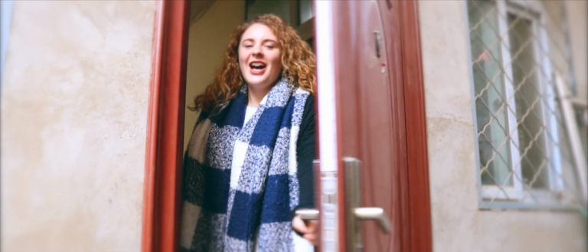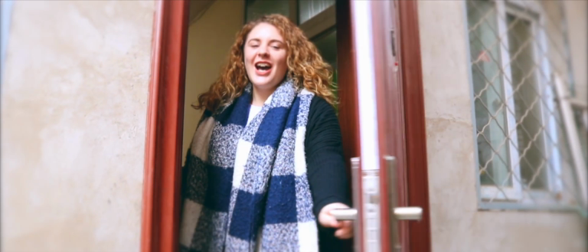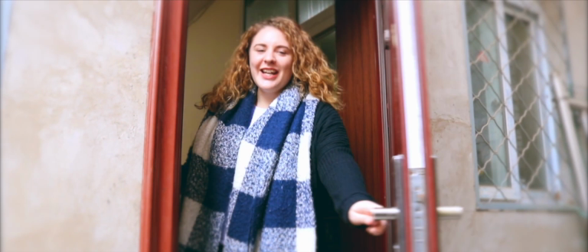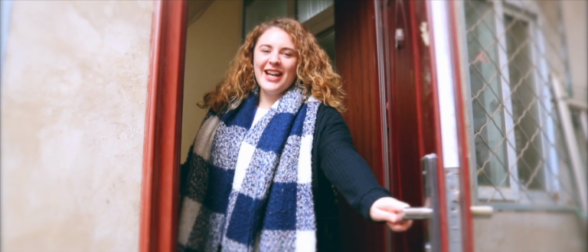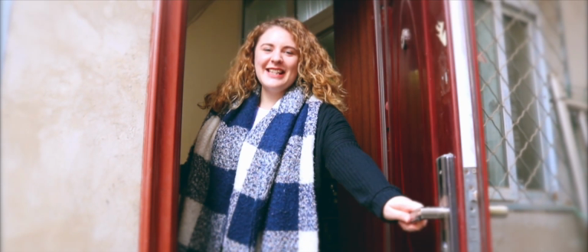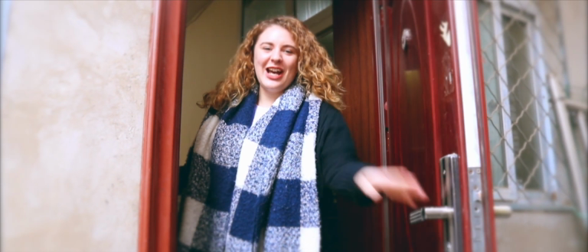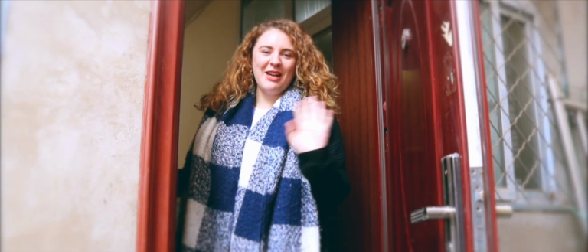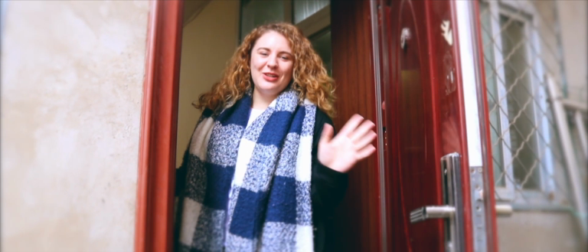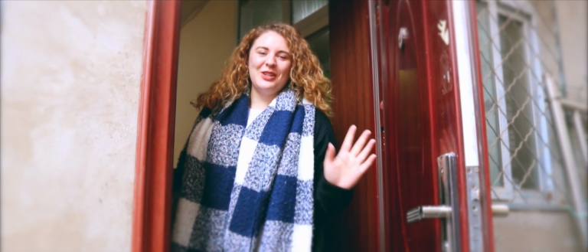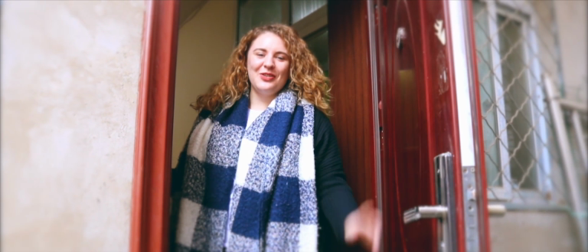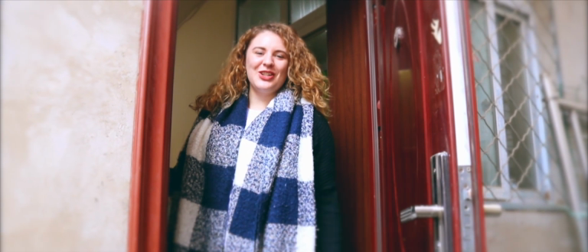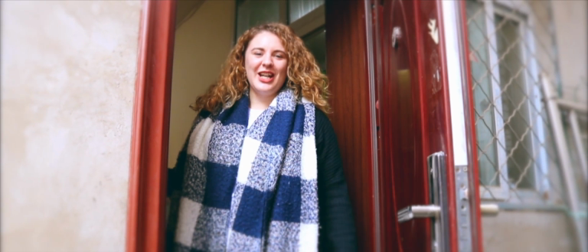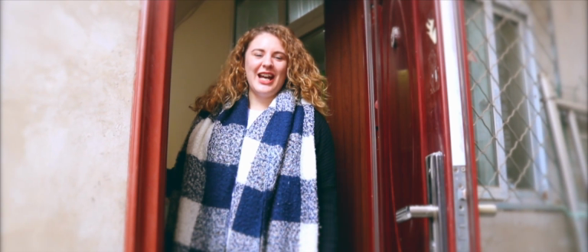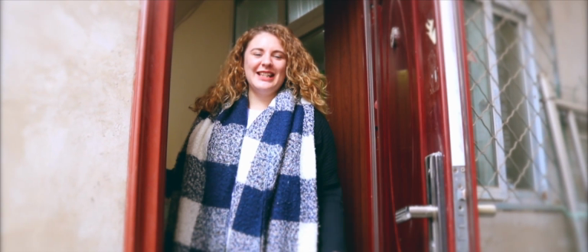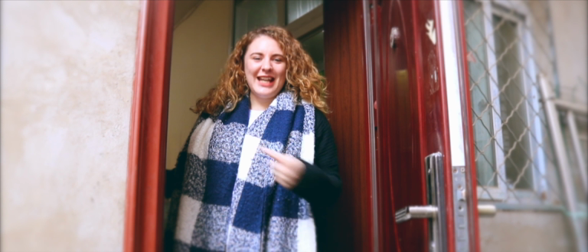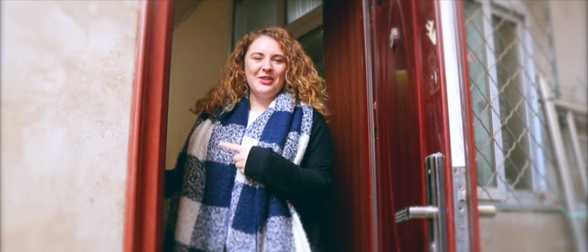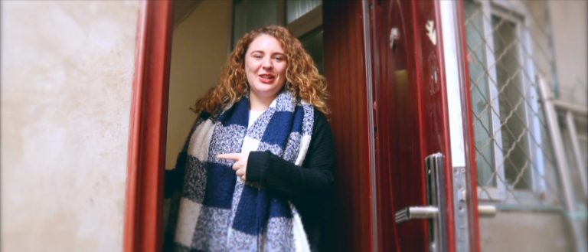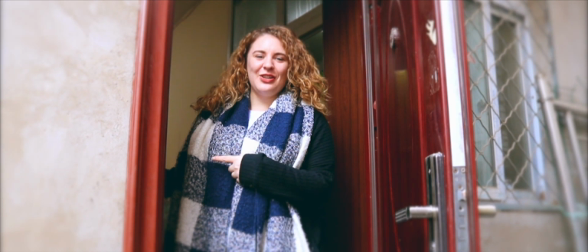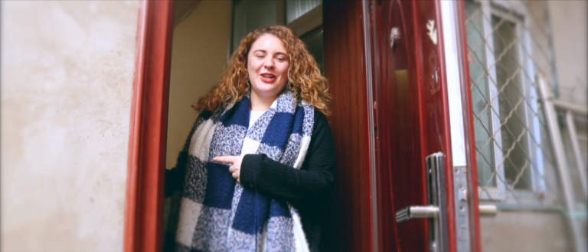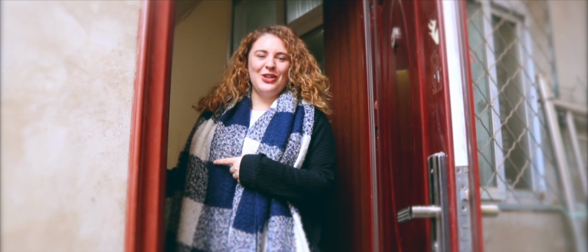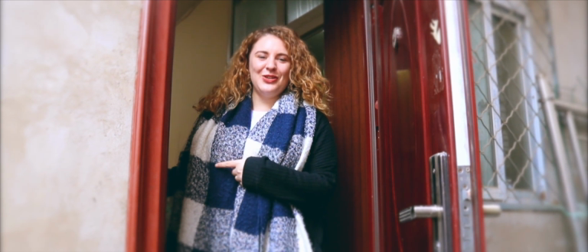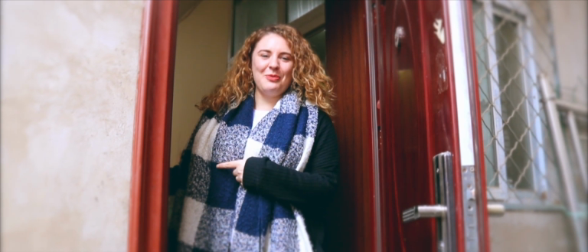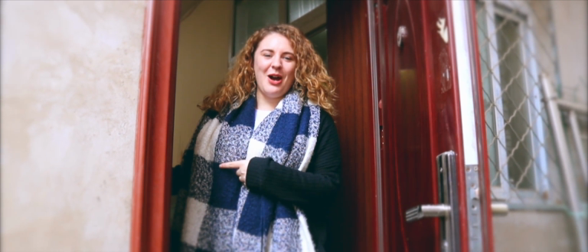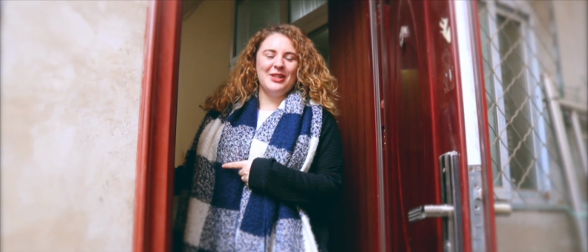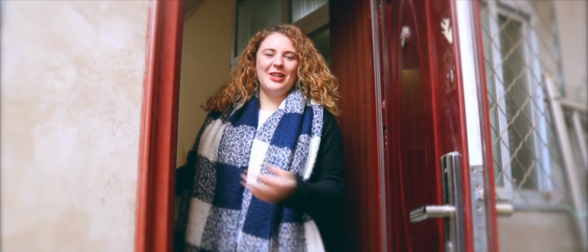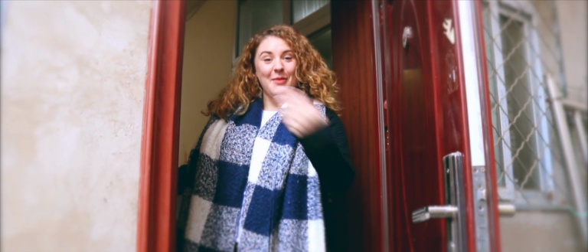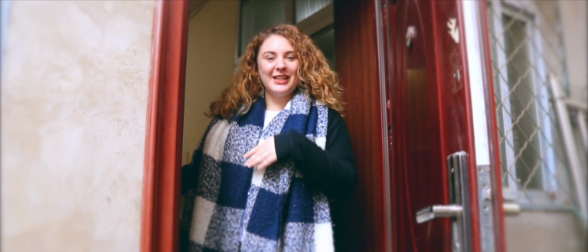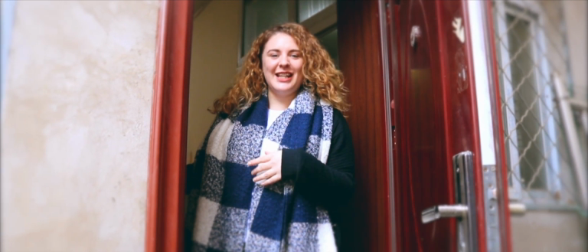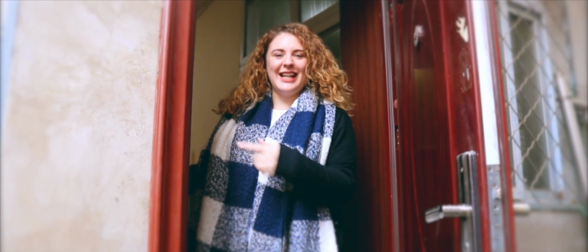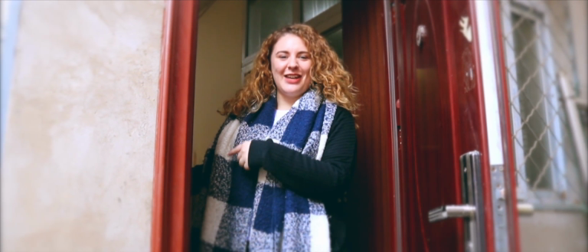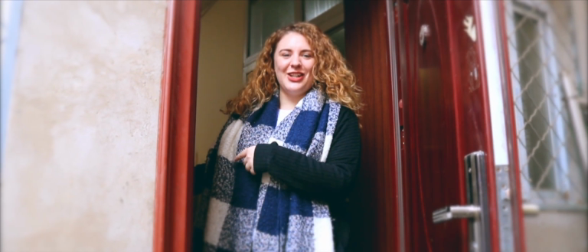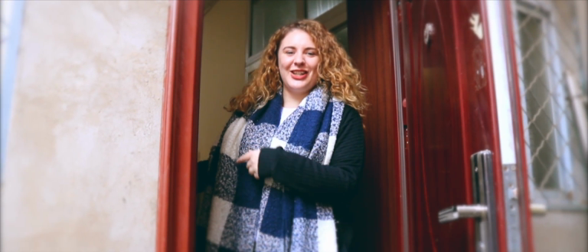Hi guys, I'm Eleanor with Korea China and today we're going to look around at hutong apartments, so come inside and let's have a look.